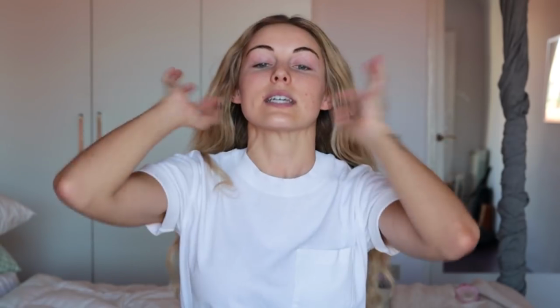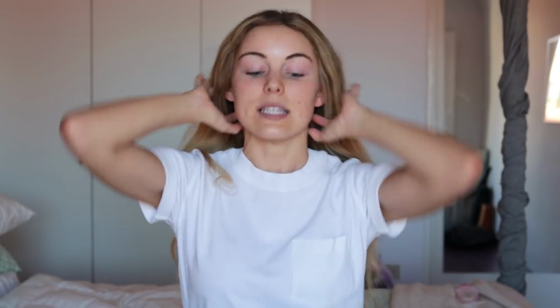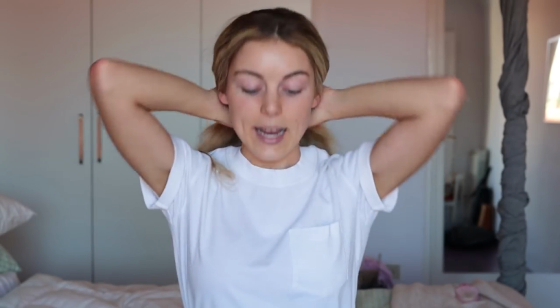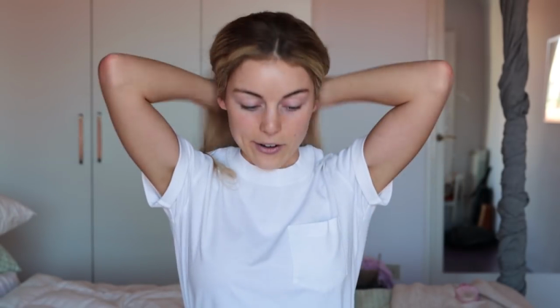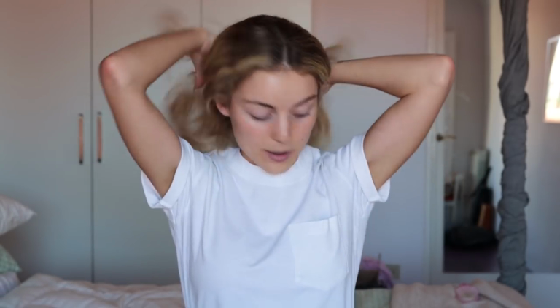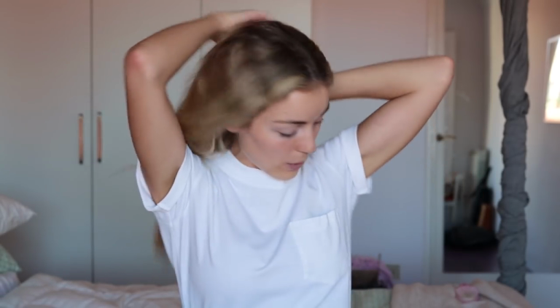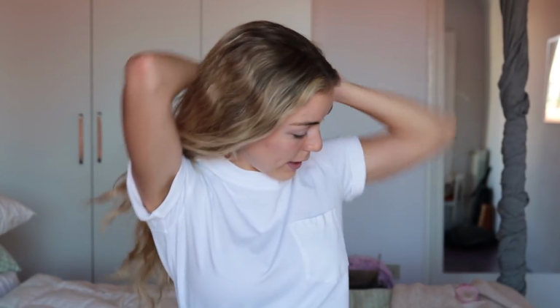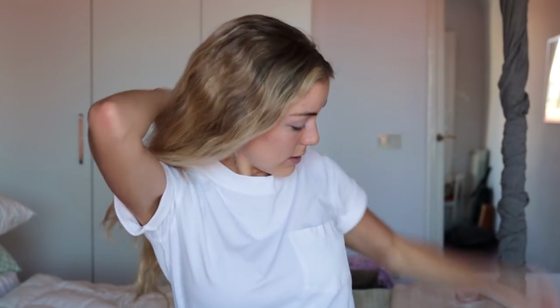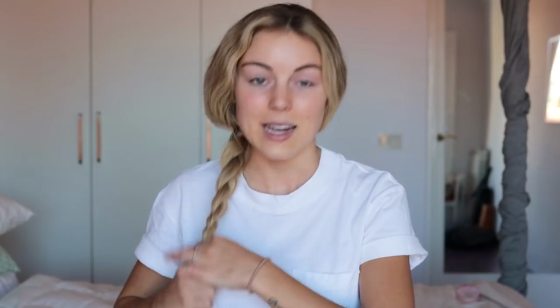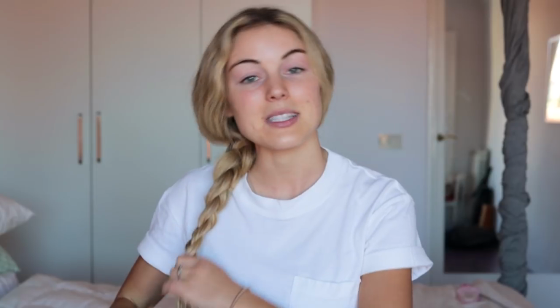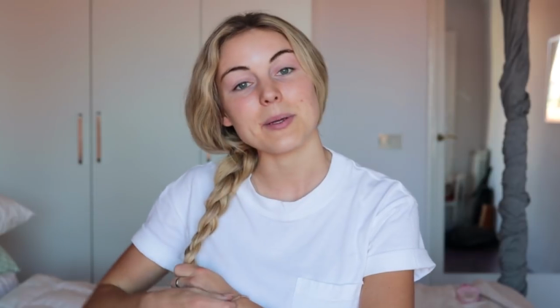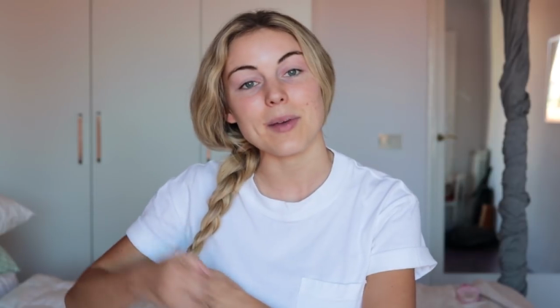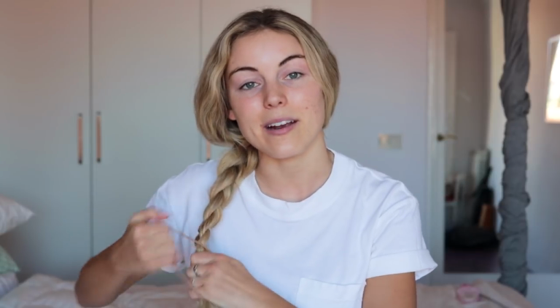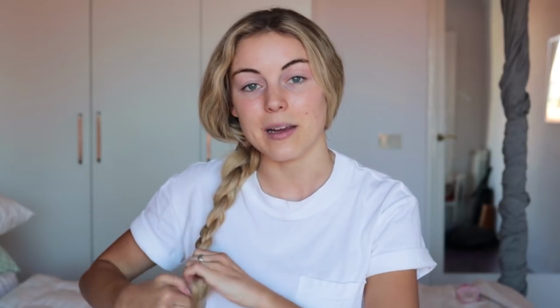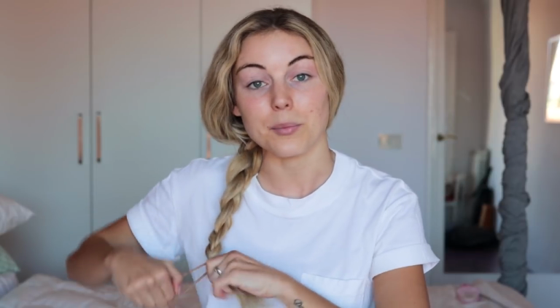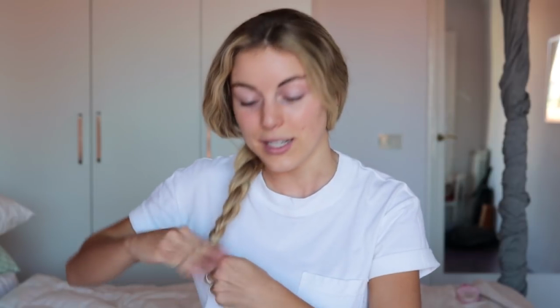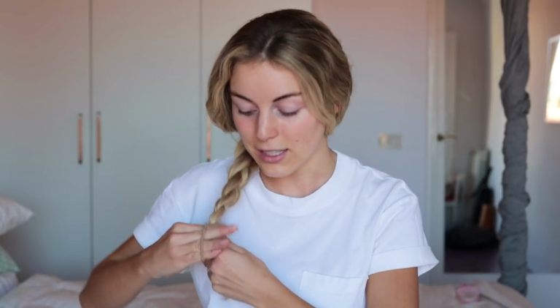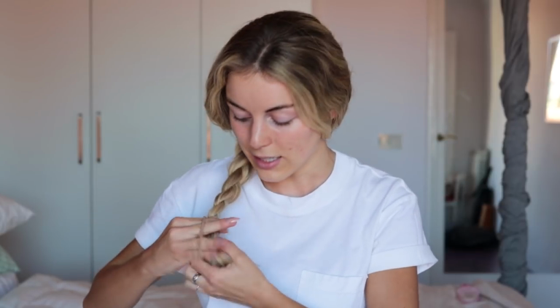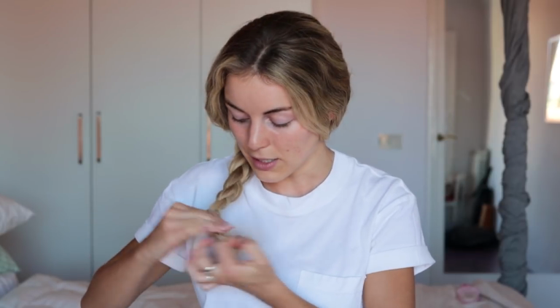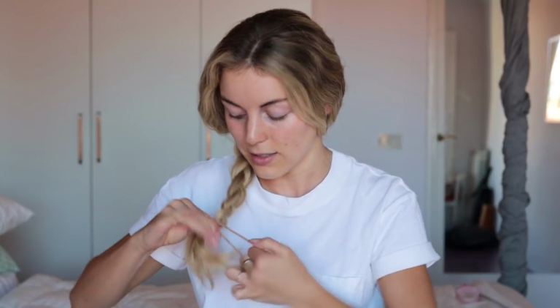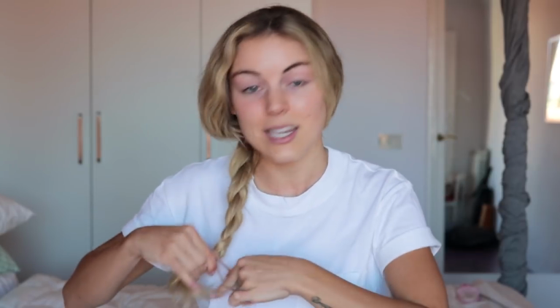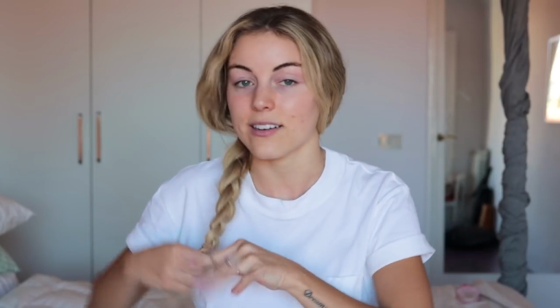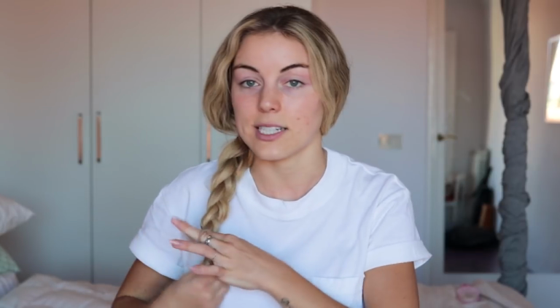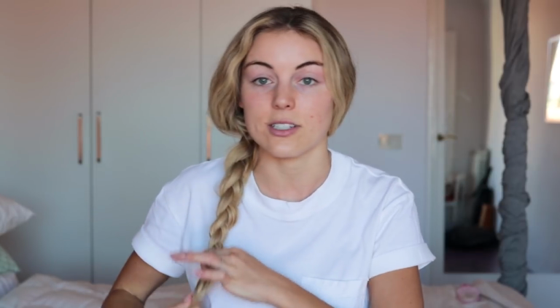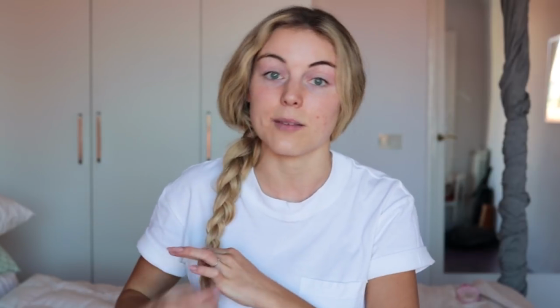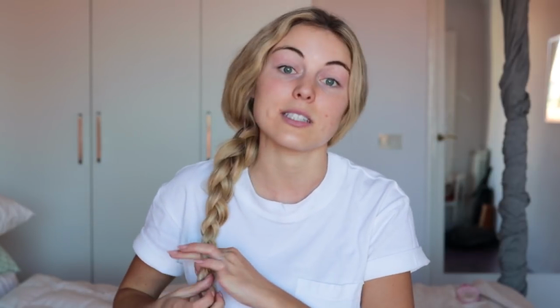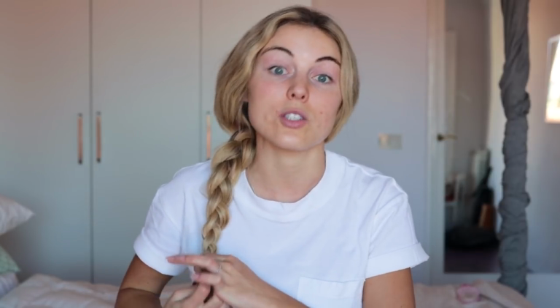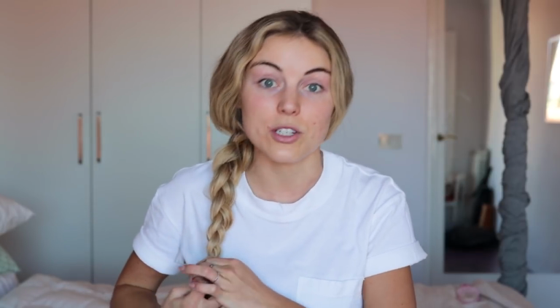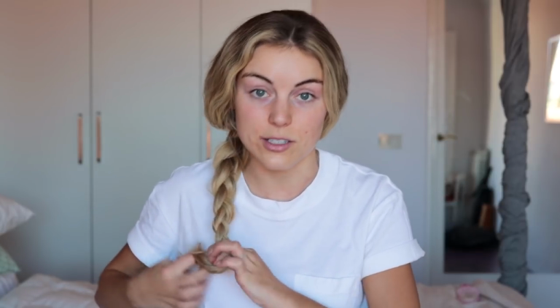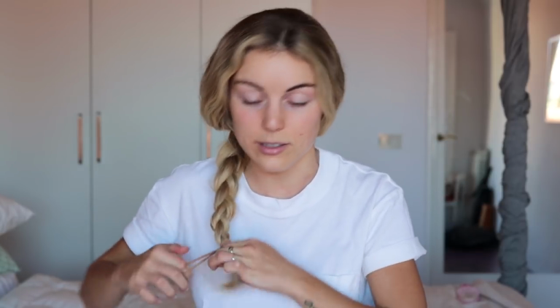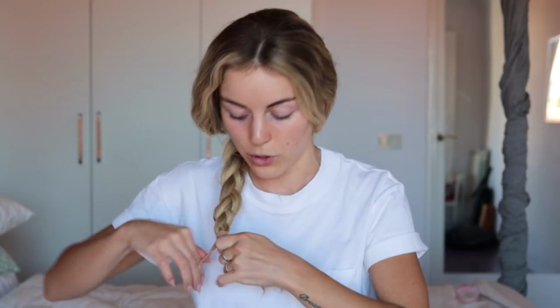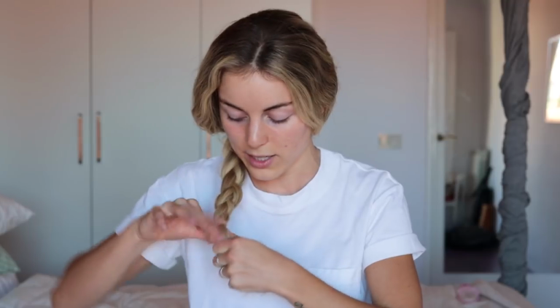First, let's get this hair out of my way. I've been sleeping with my hair in braids lately because of the hair extensions, and it makes it so much easier in the mornings.